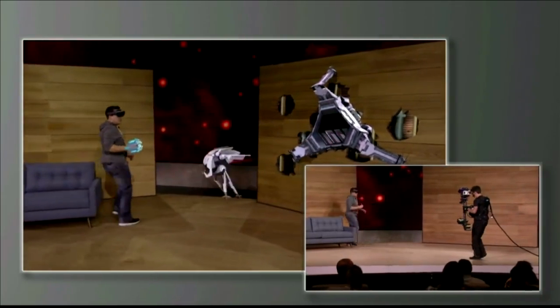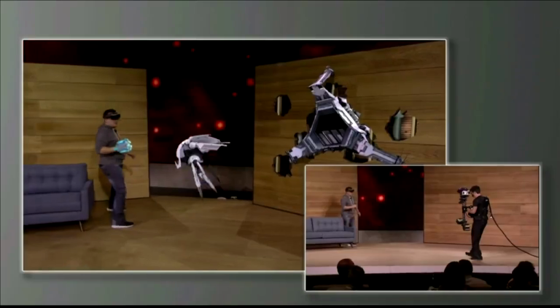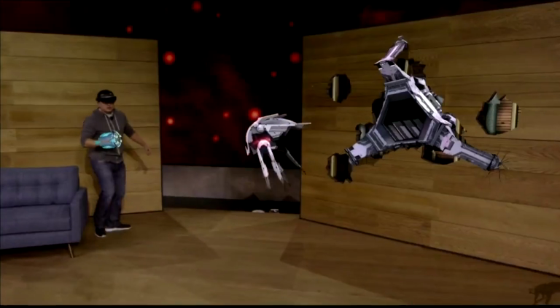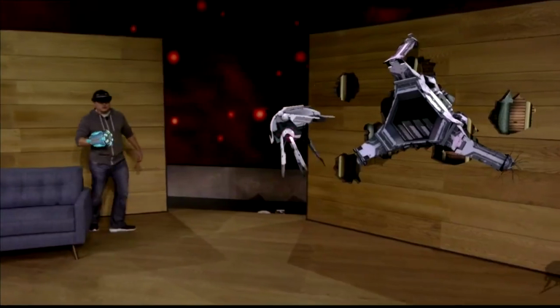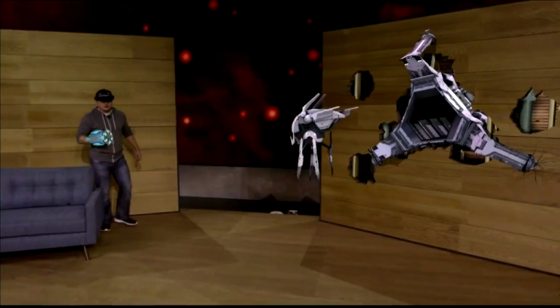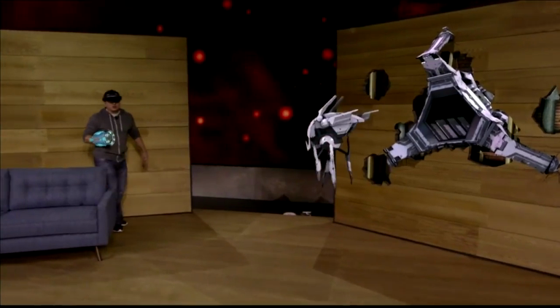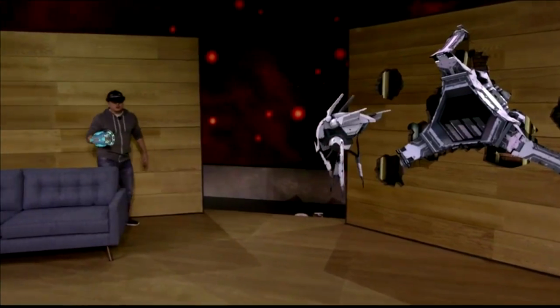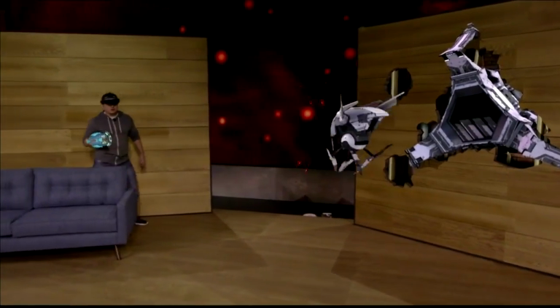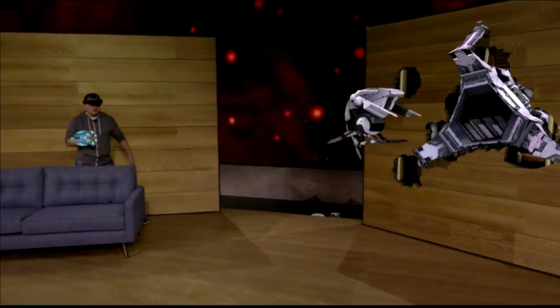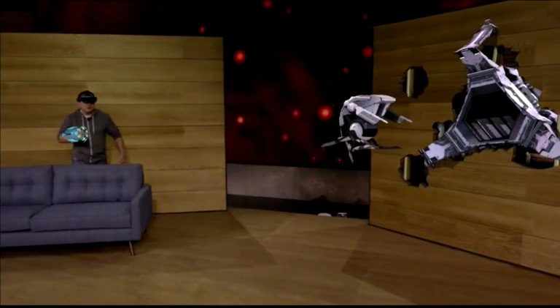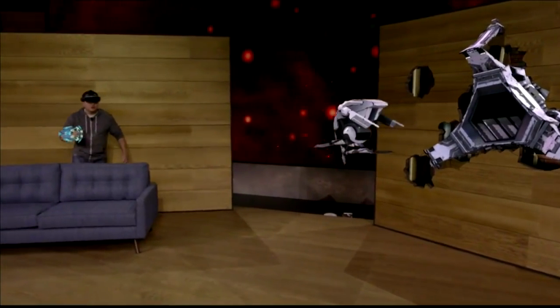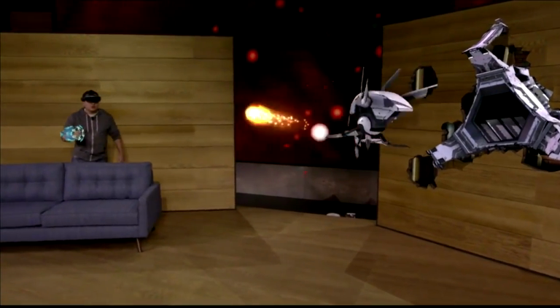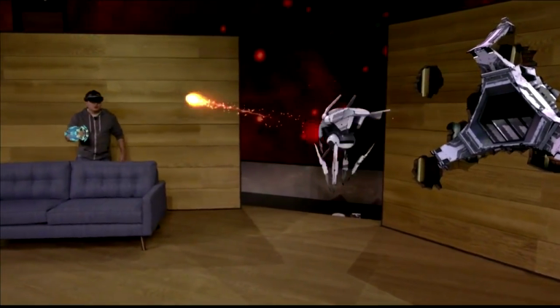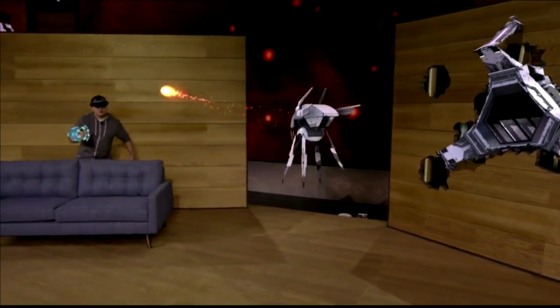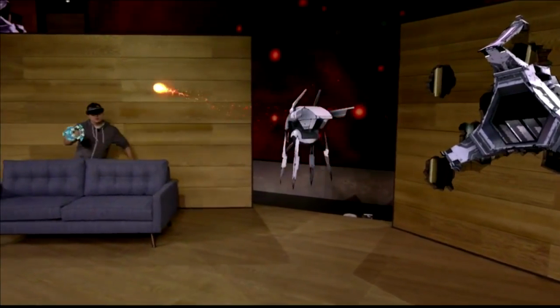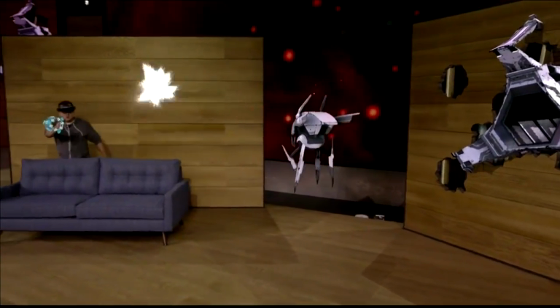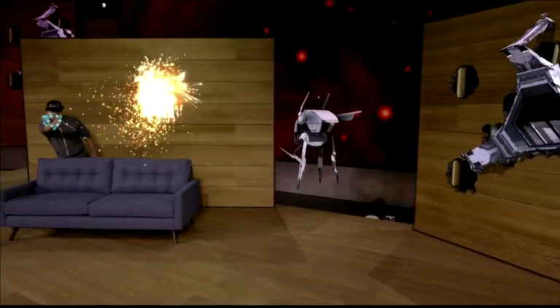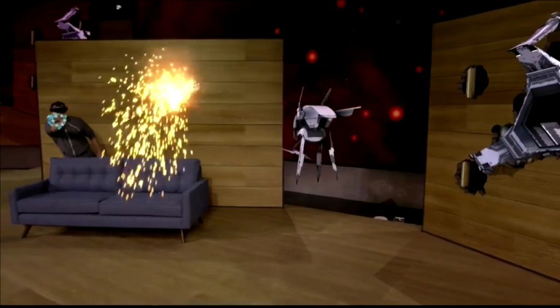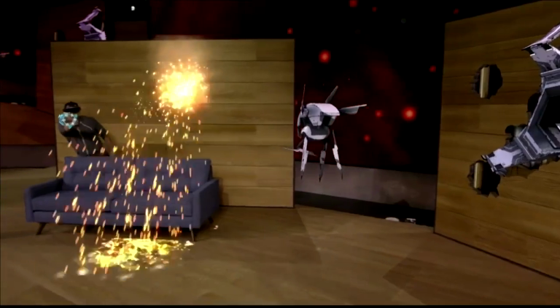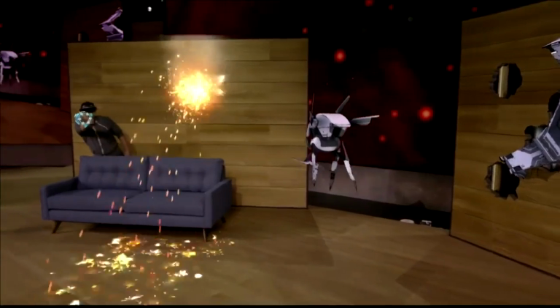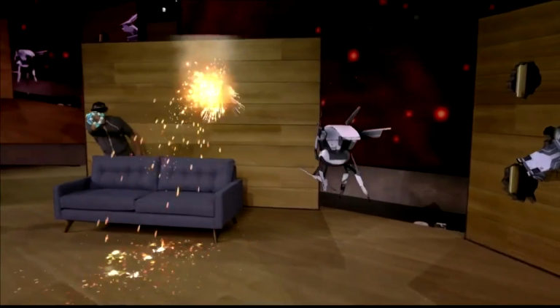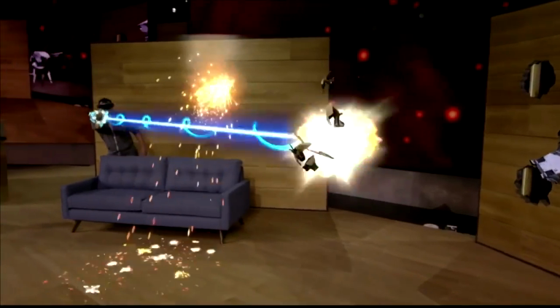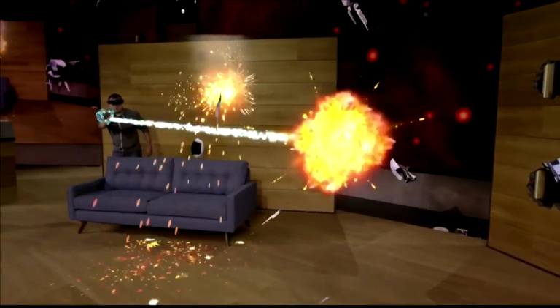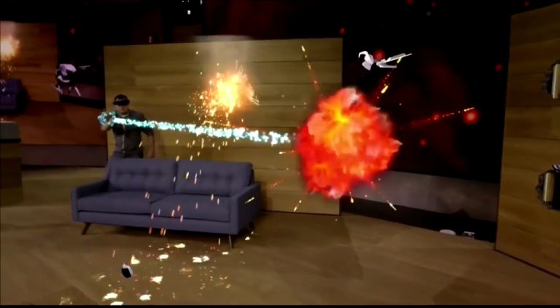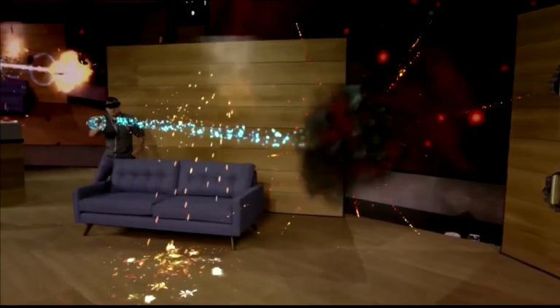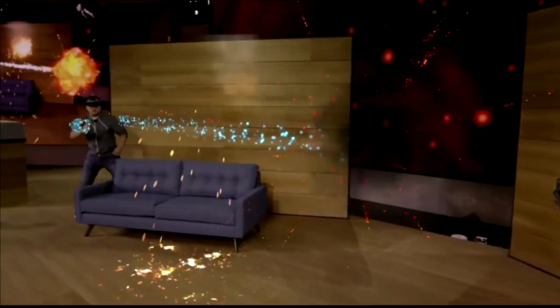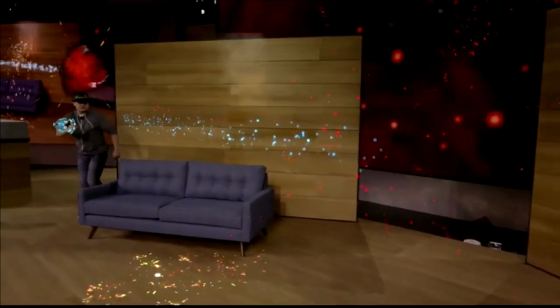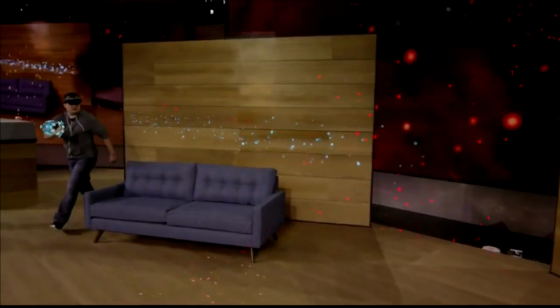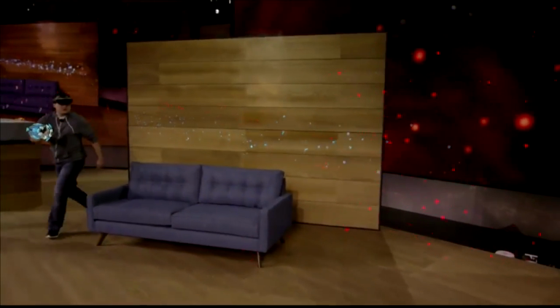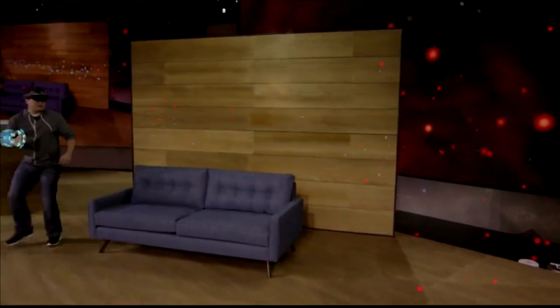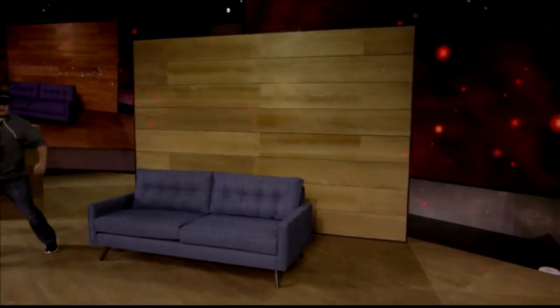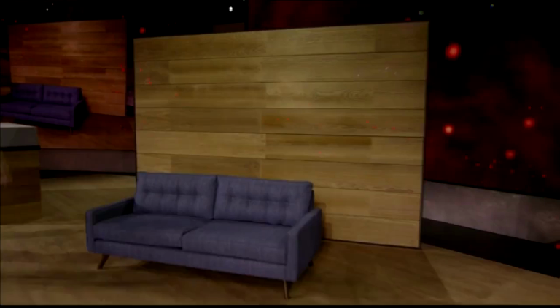With HoloLens, the action happens all around you. And thanks to spatial sound, you'll hear the gameplay as though it's happening in your room.